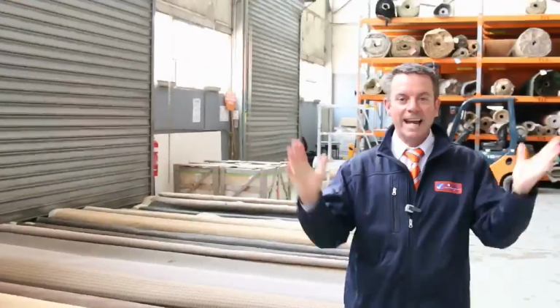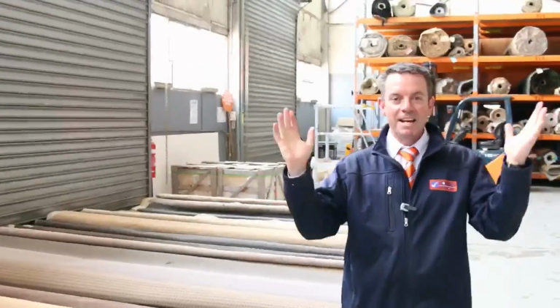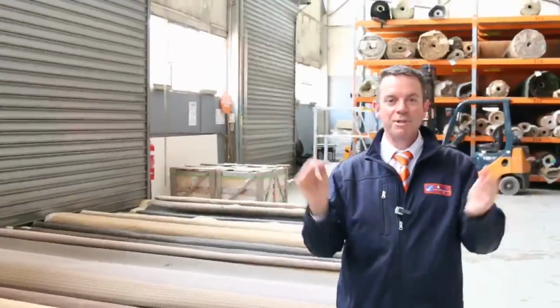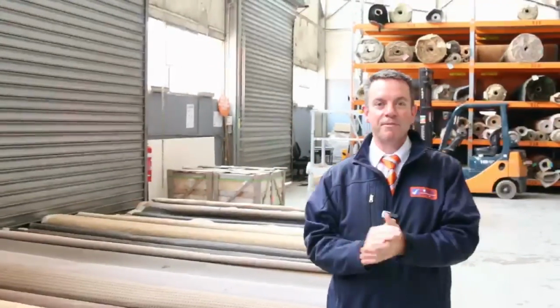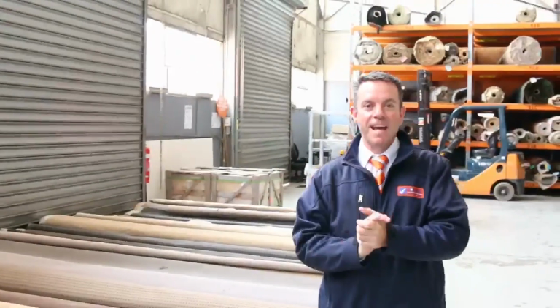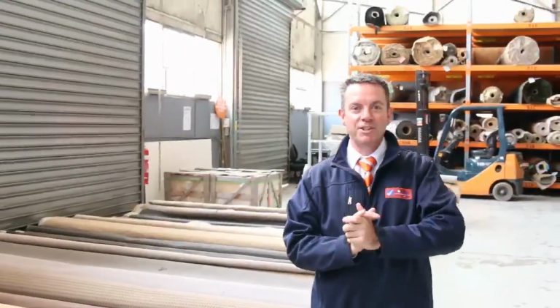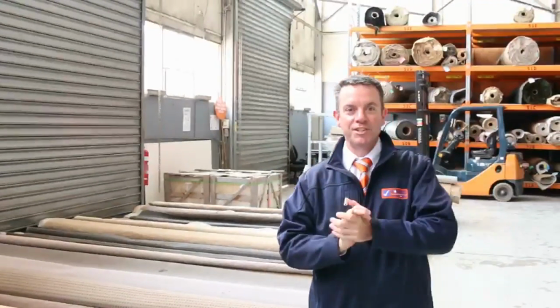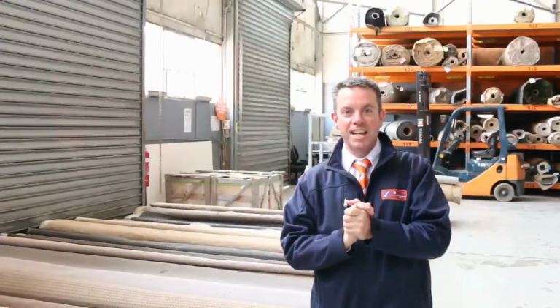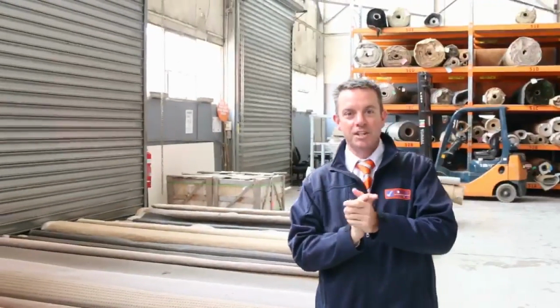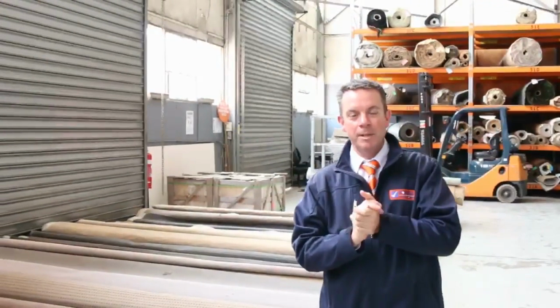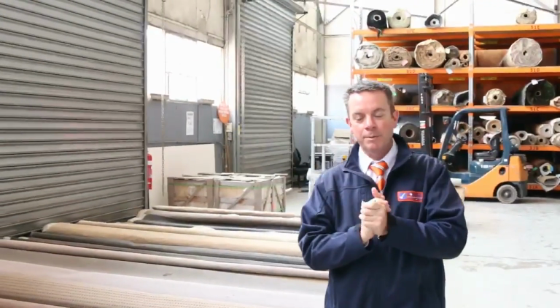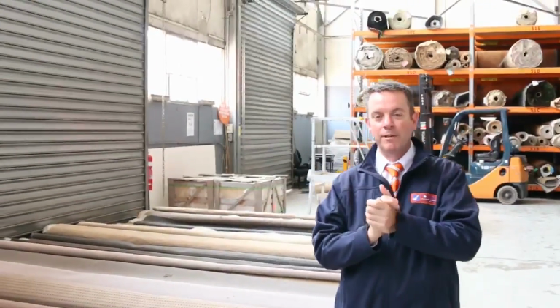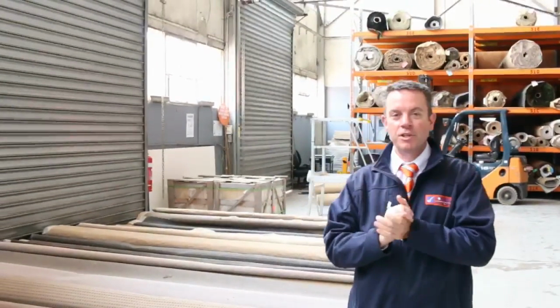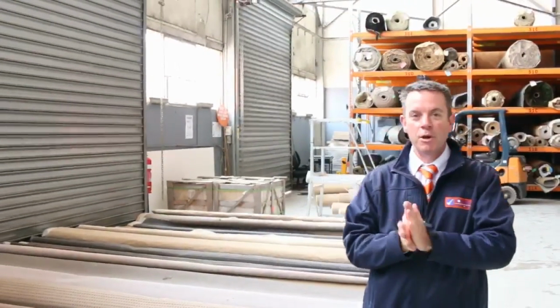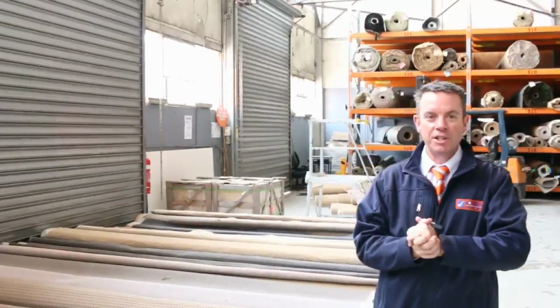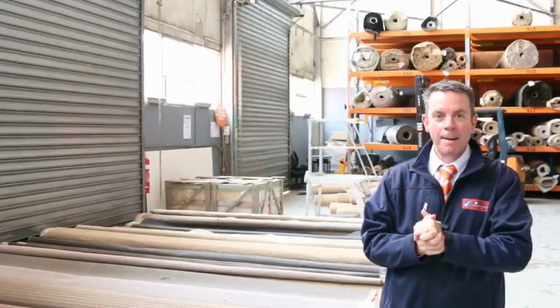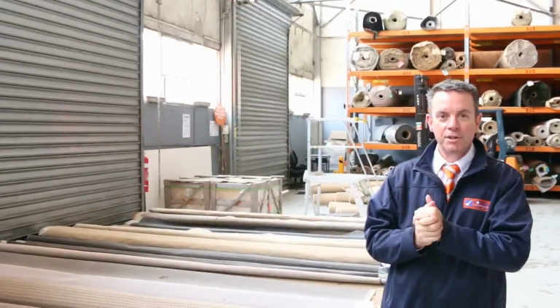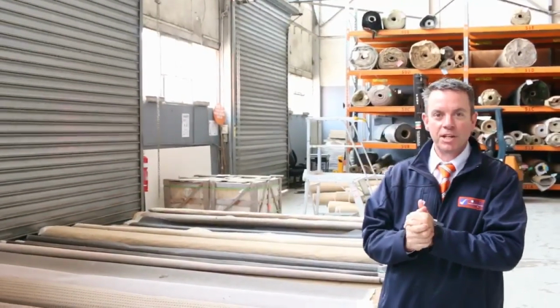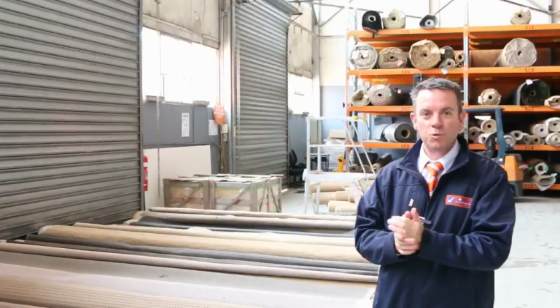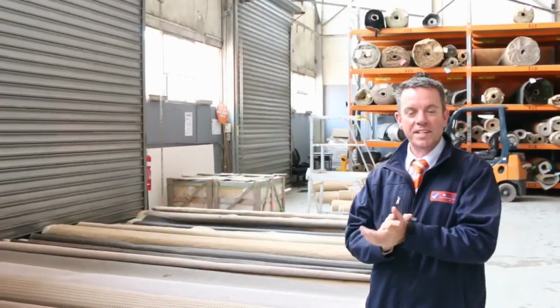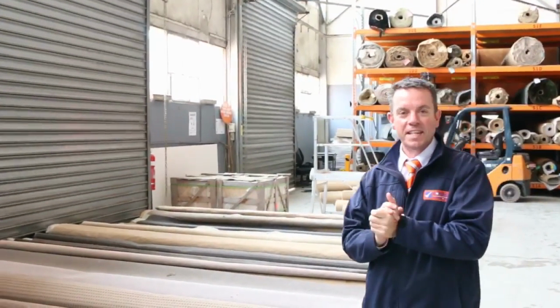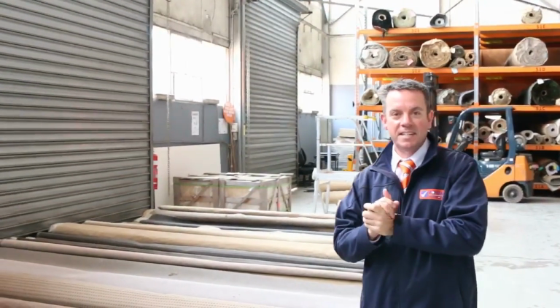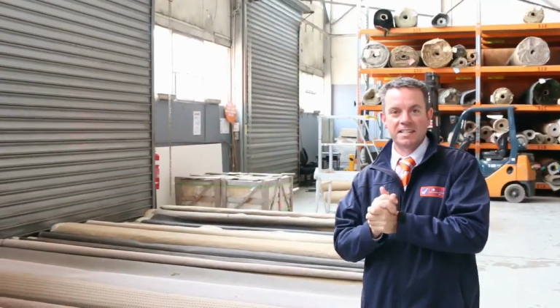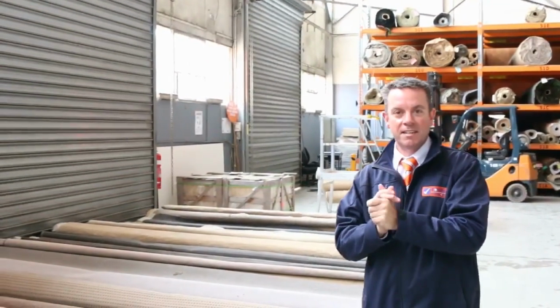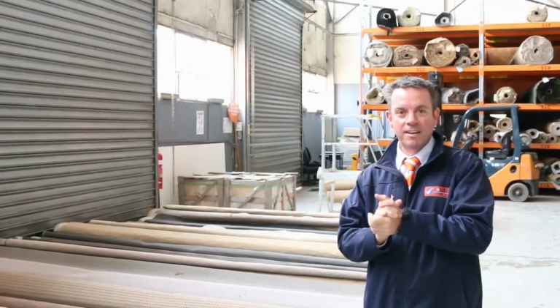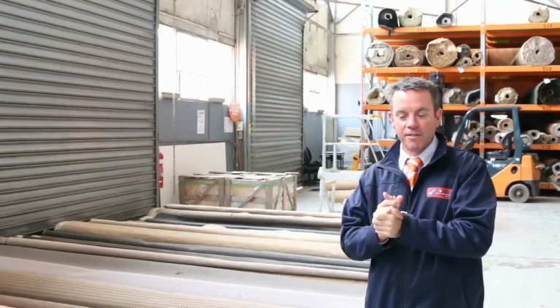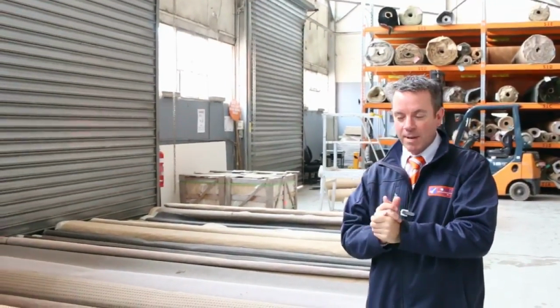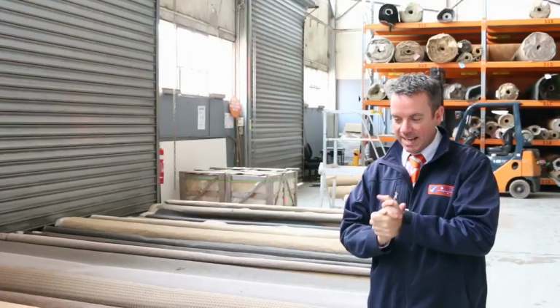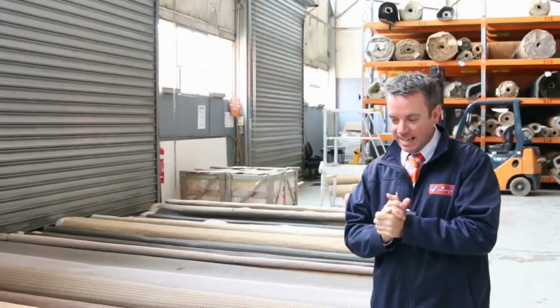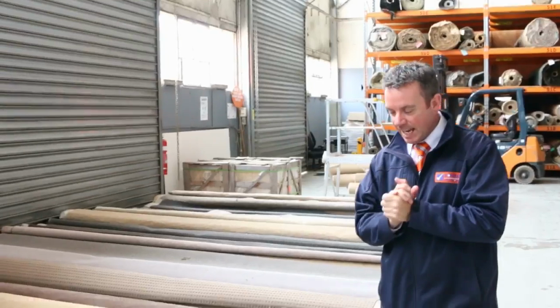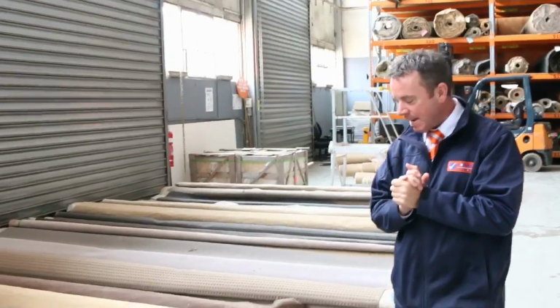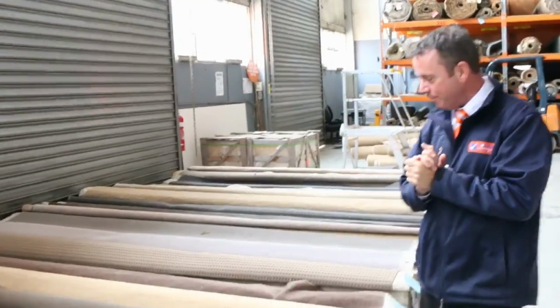G'day, I'm John from Vales Auction Sales. I'm here to preview tomorrow's carpet auction — it's Wednesday the 16th of November at 10am.